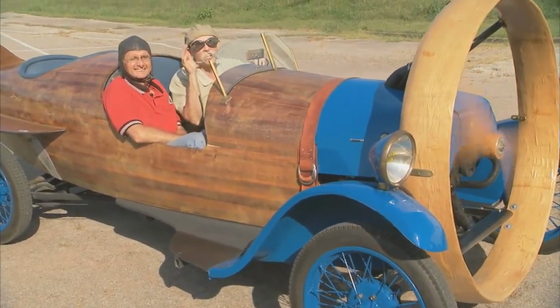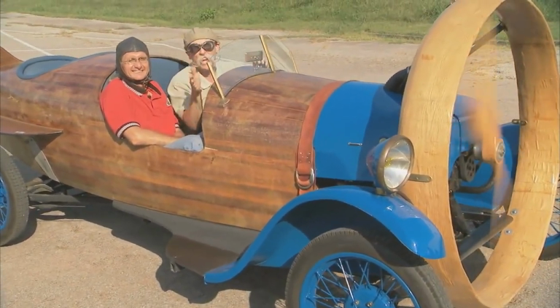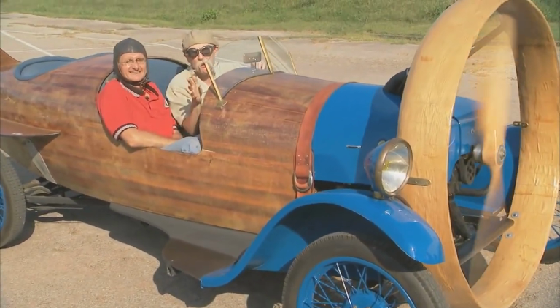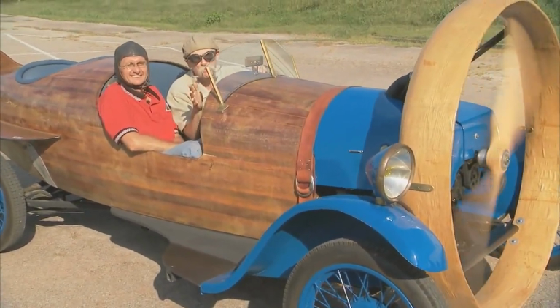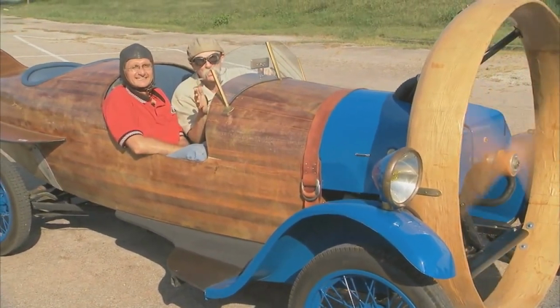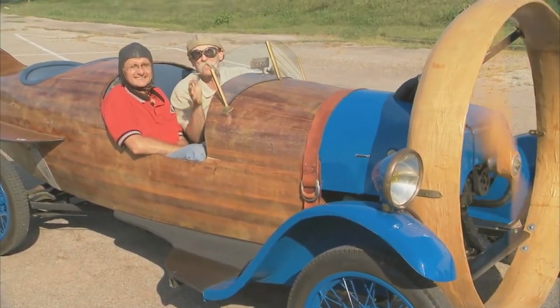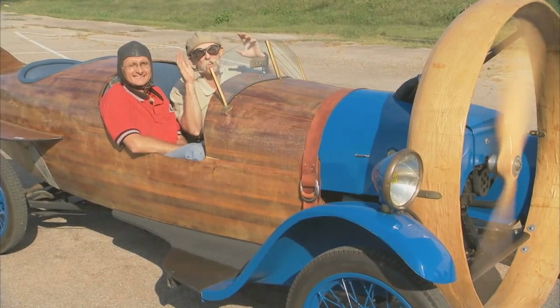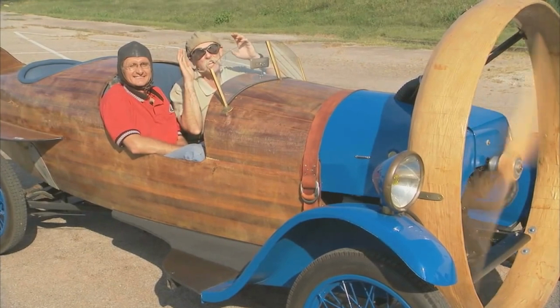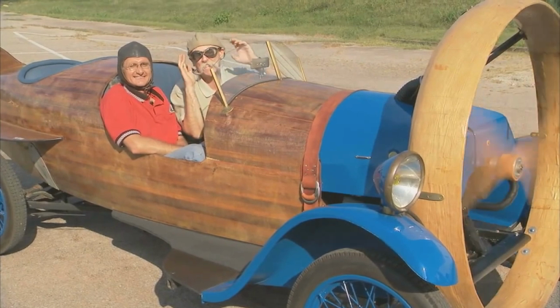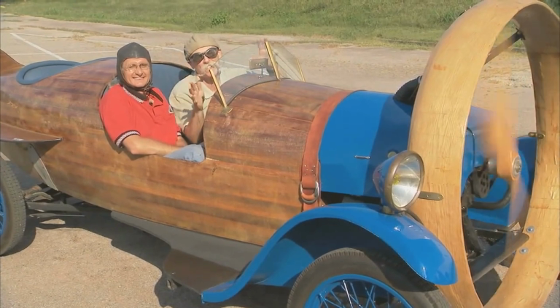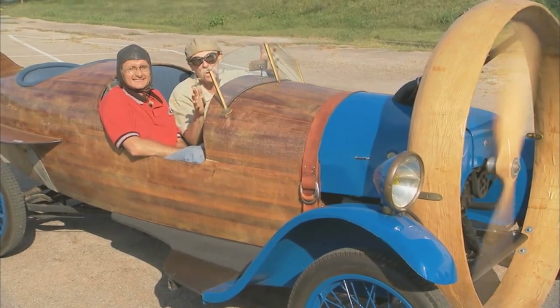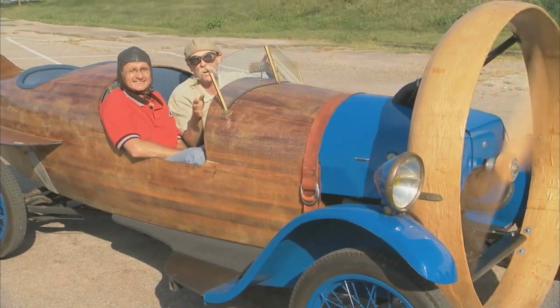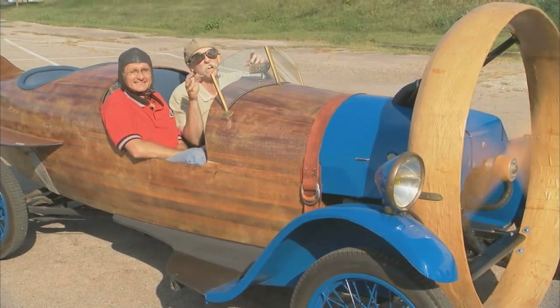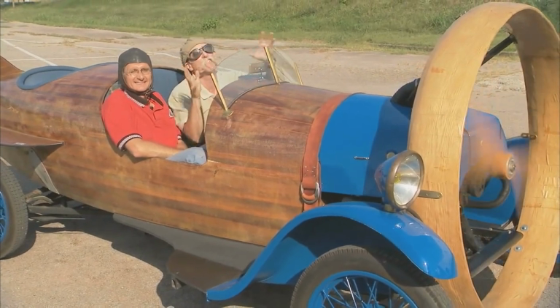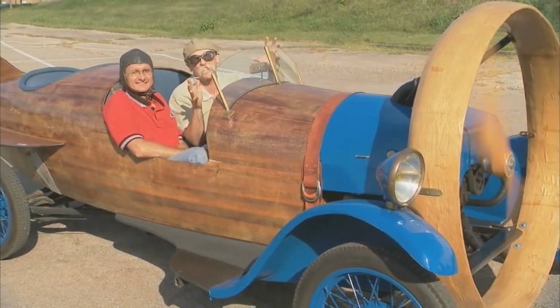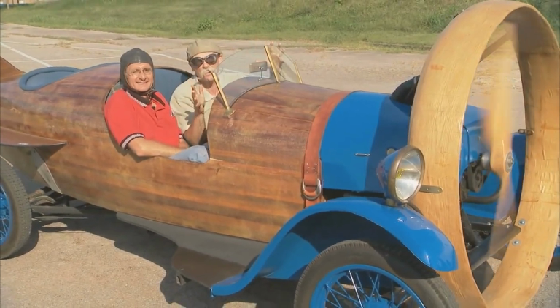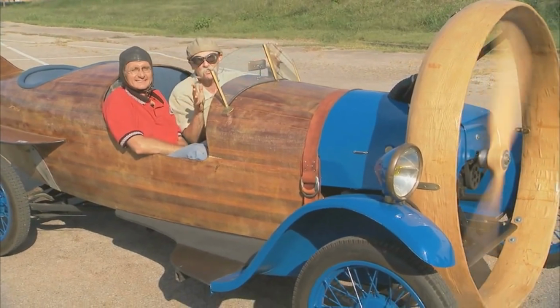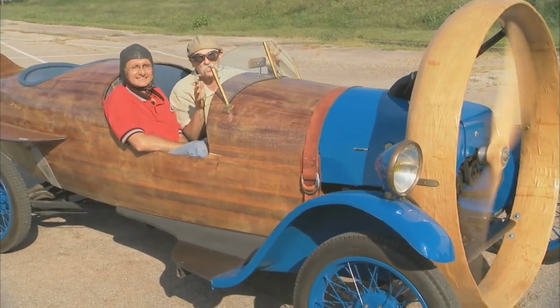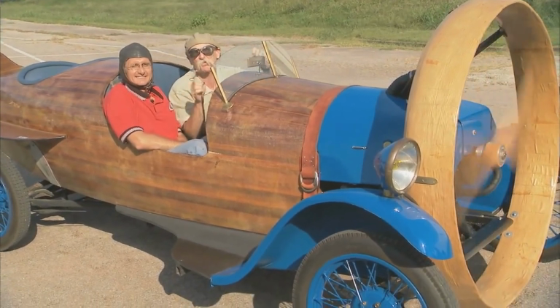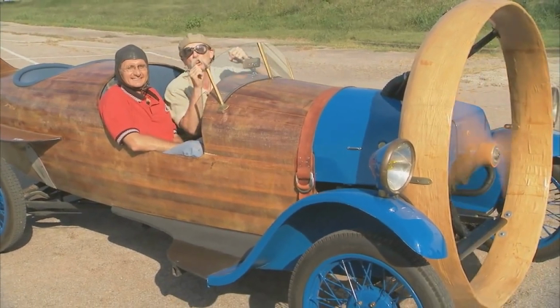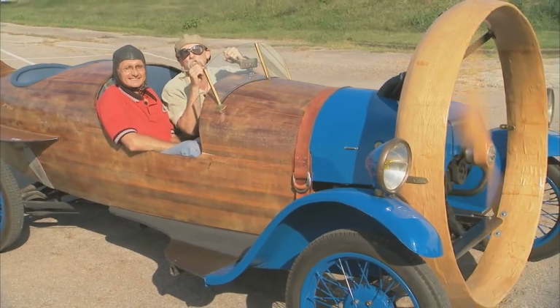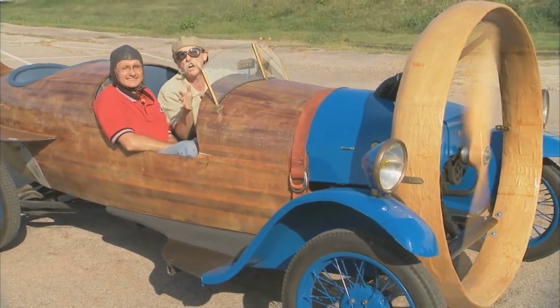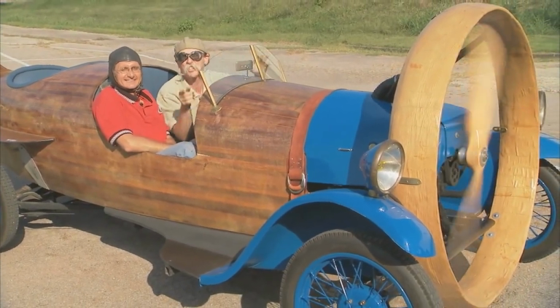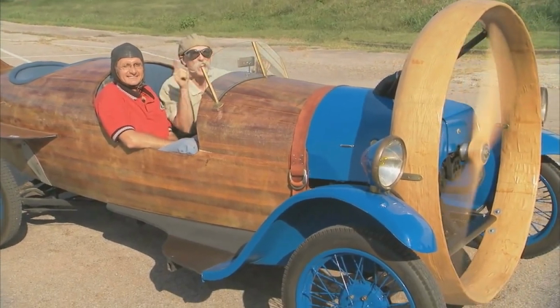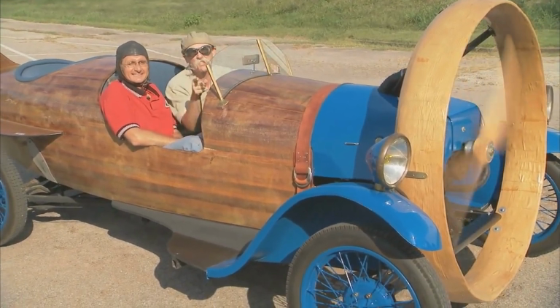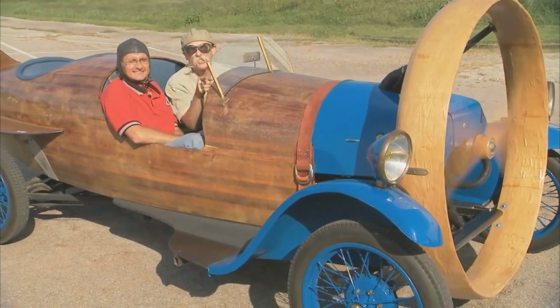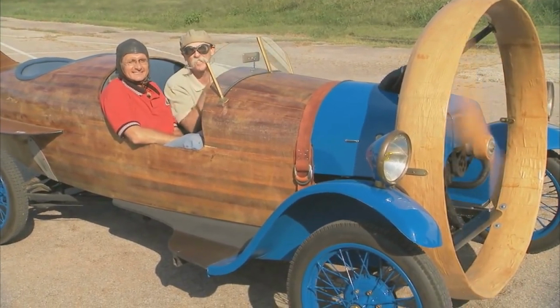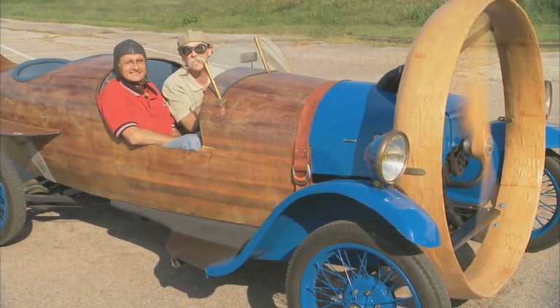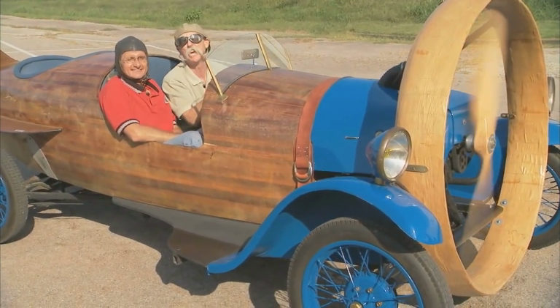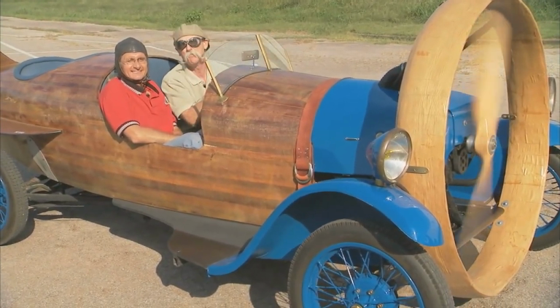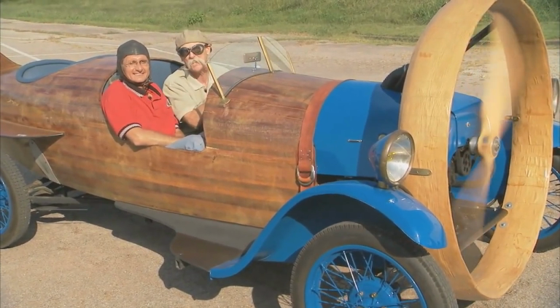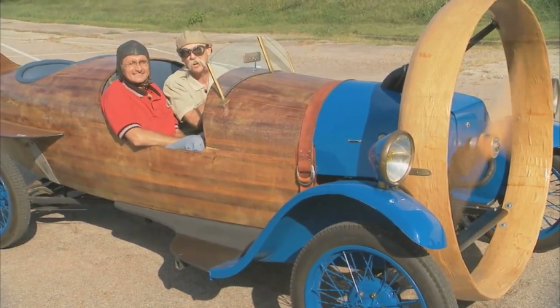The Lane Motor Museum is something you've got to check out. Every car enthusiast will go nuts. Nashville, Tennessee. Be there.